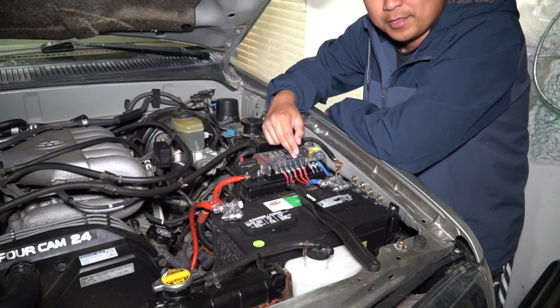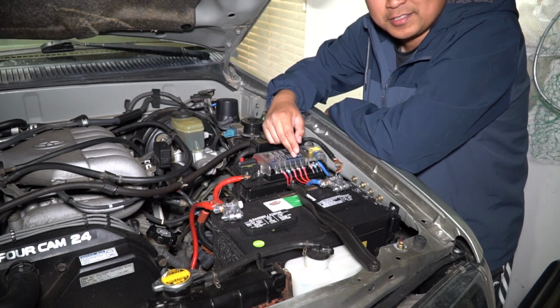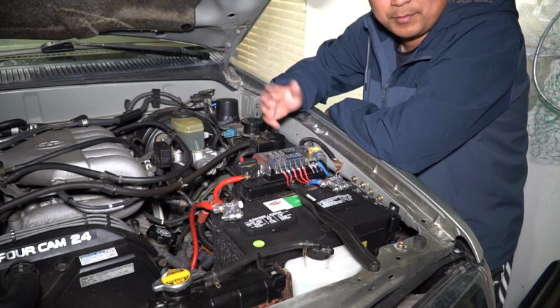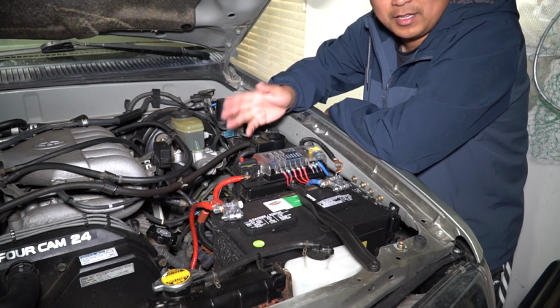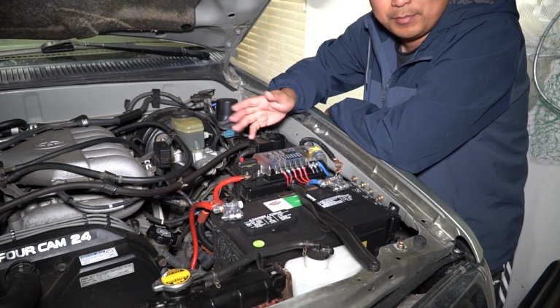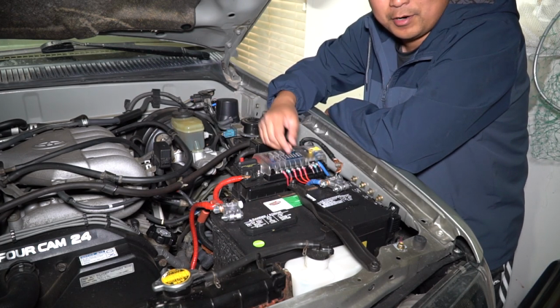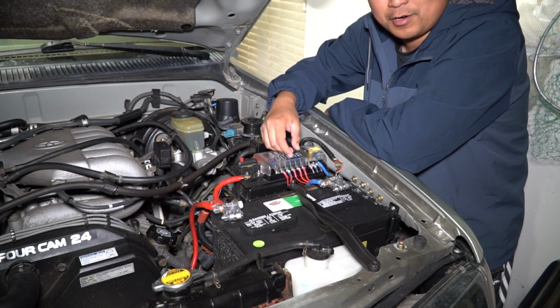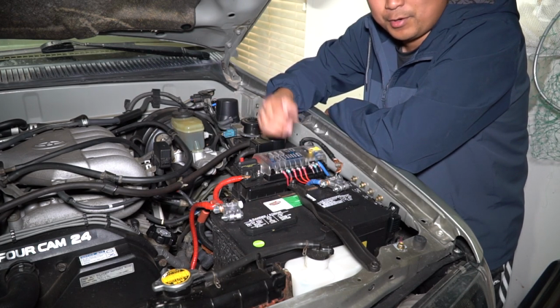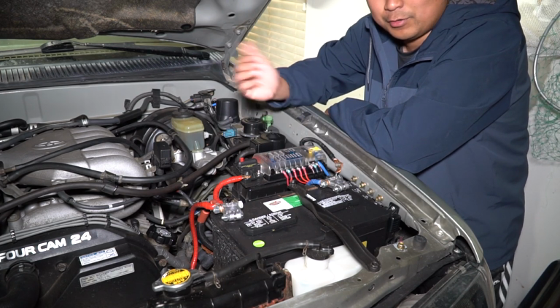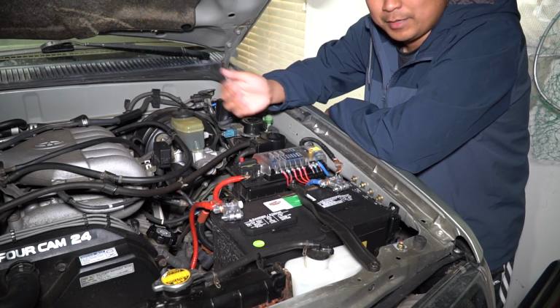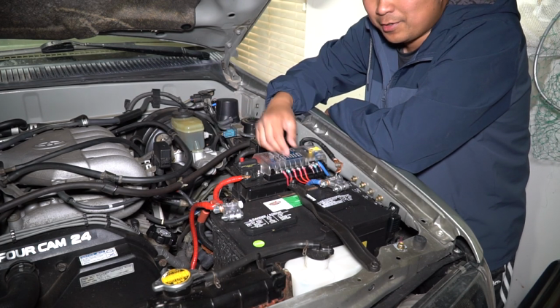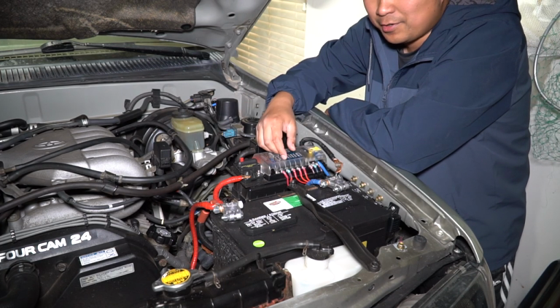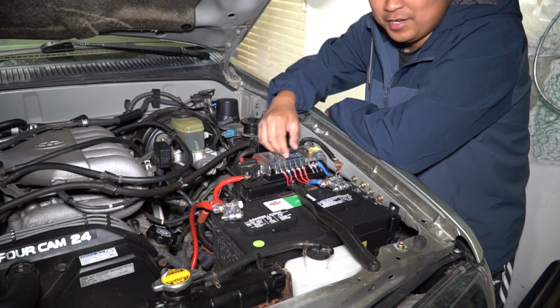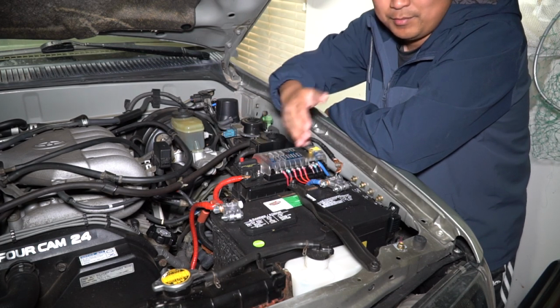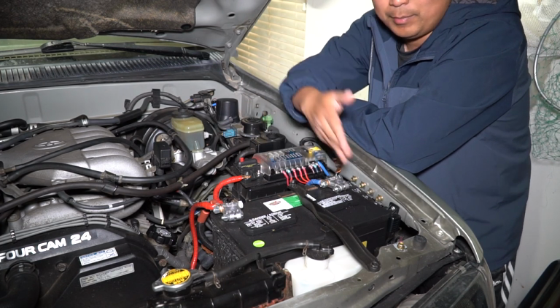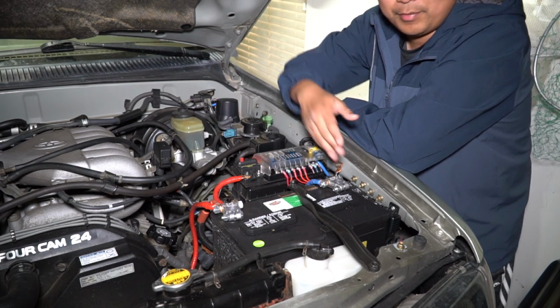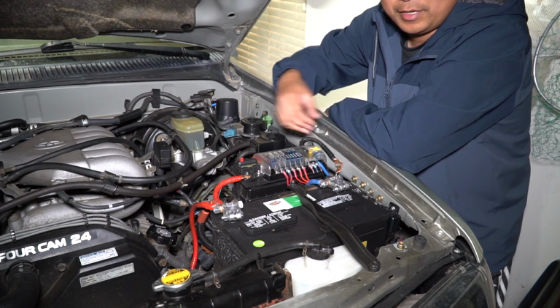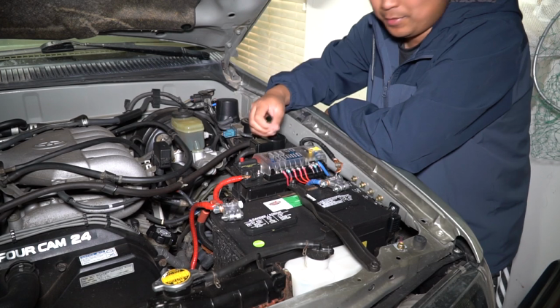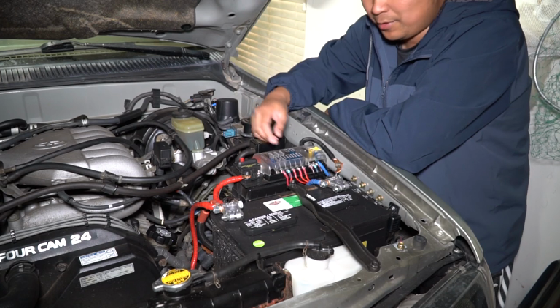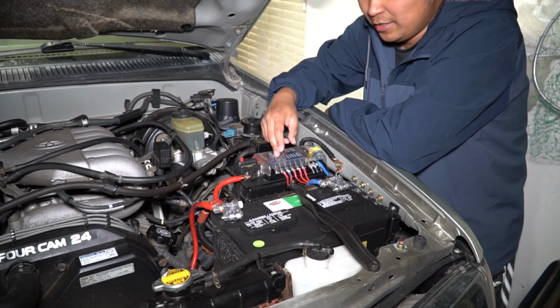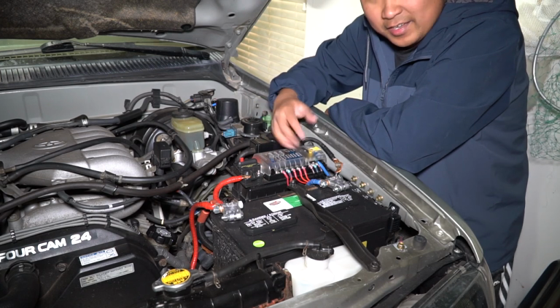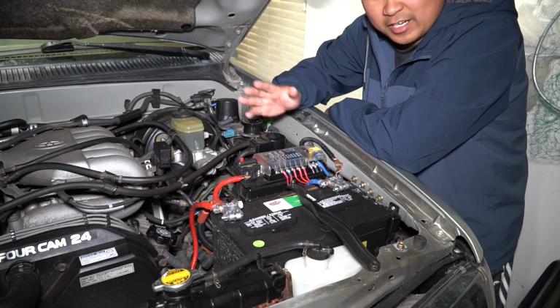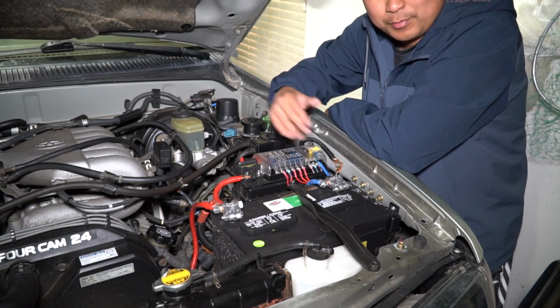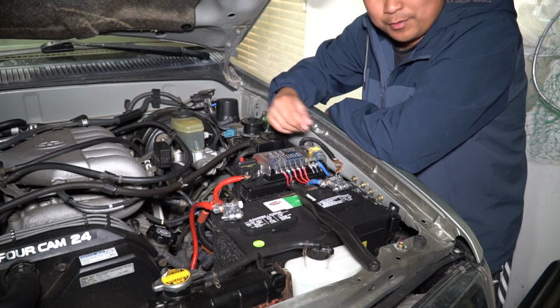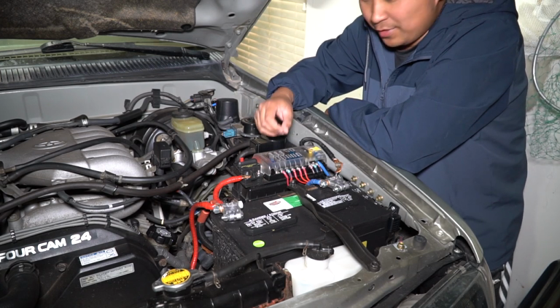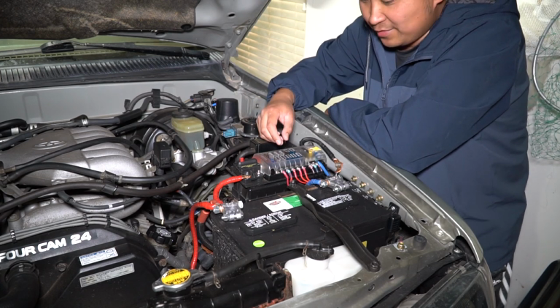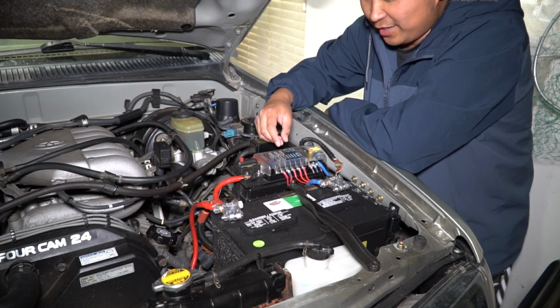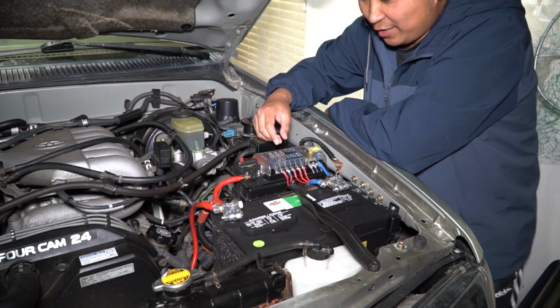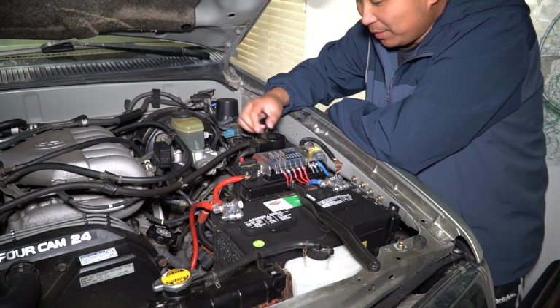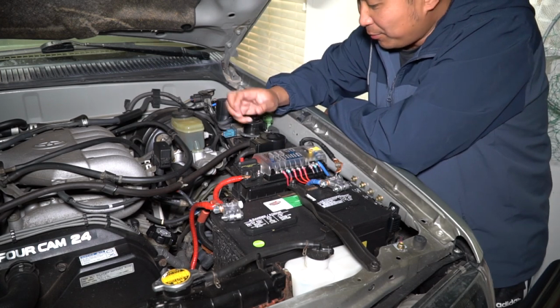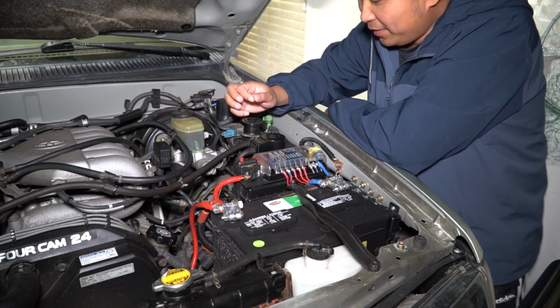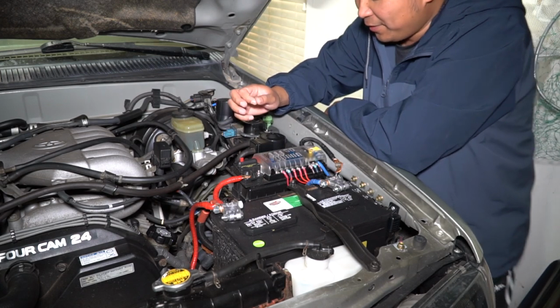Along the fender here I have my relays for all the individual circuits that require a relay — so things like my light bar, my rear light bar, my bumper light bar, and a couple of other things.